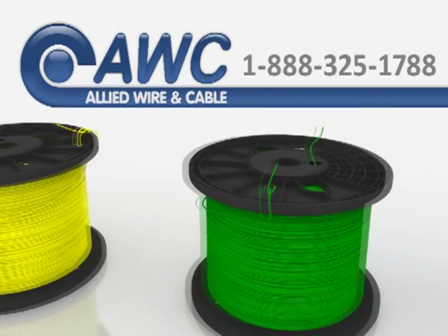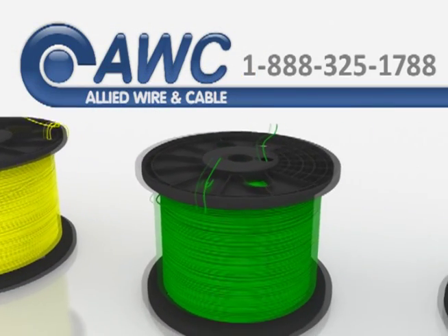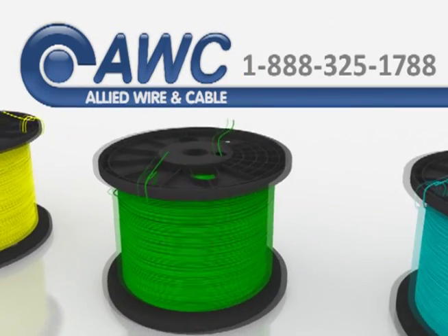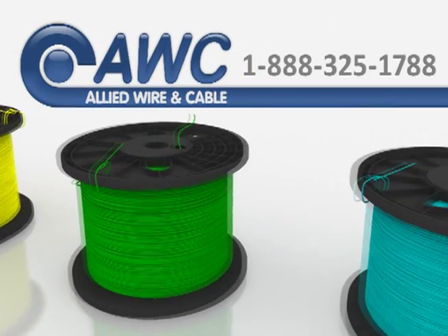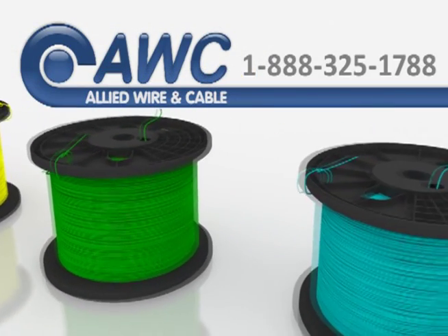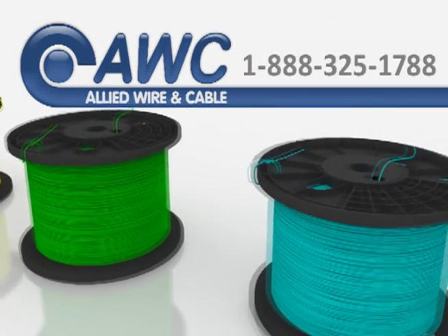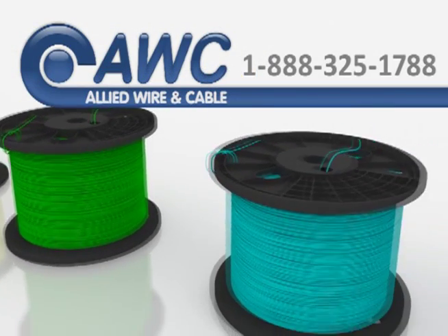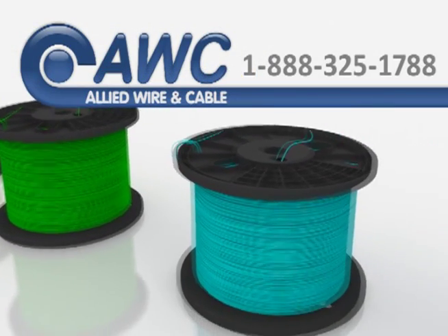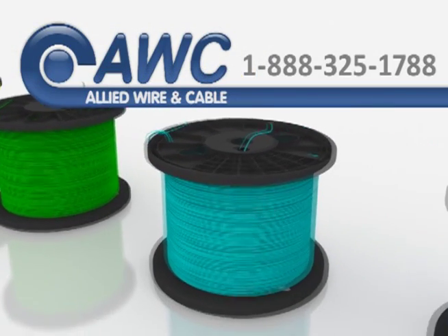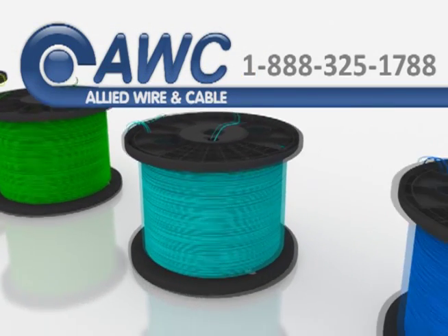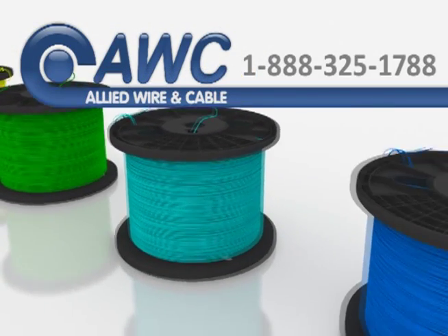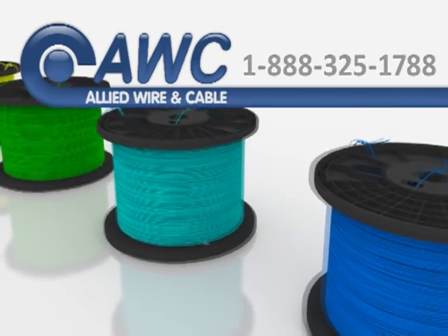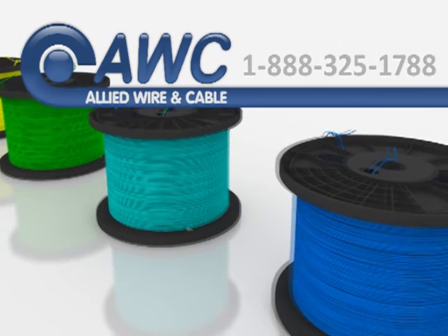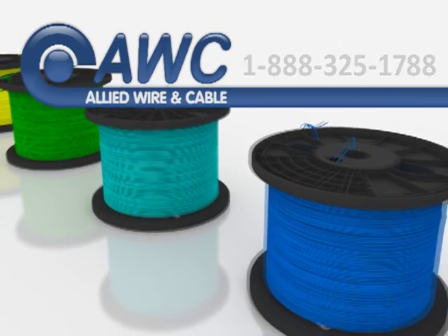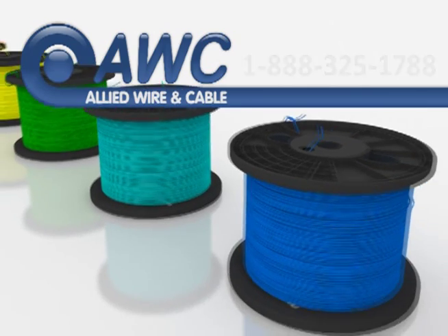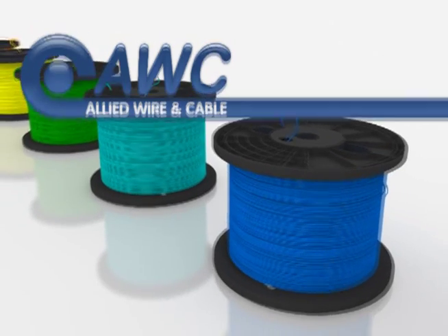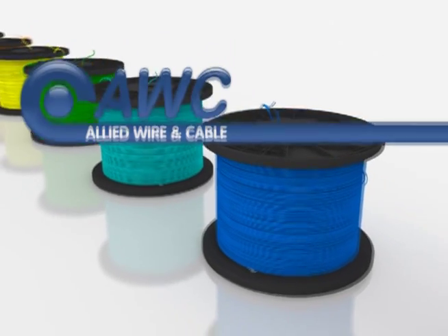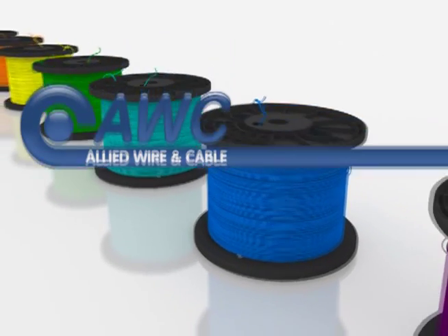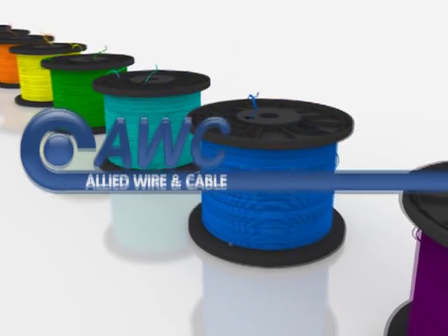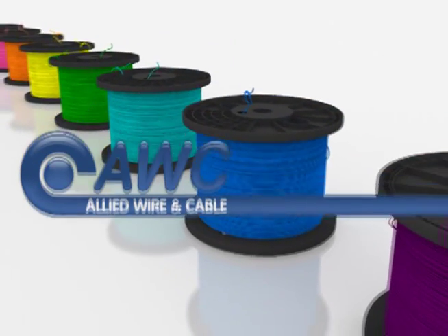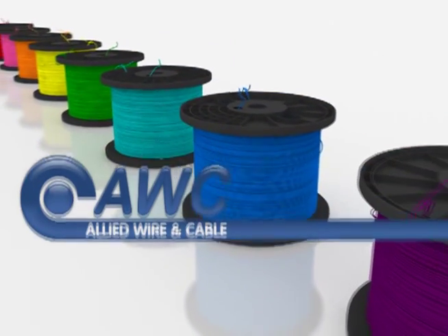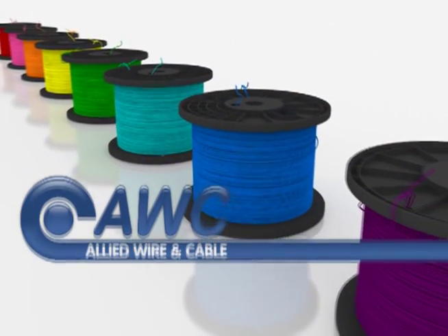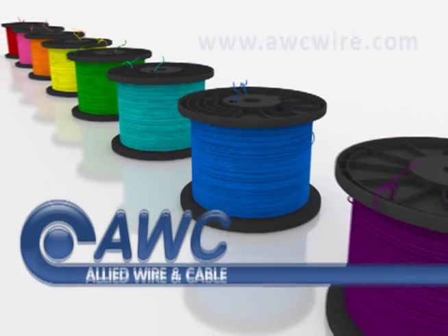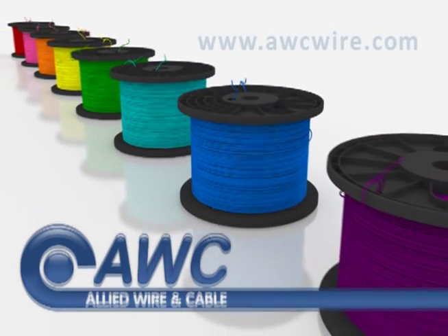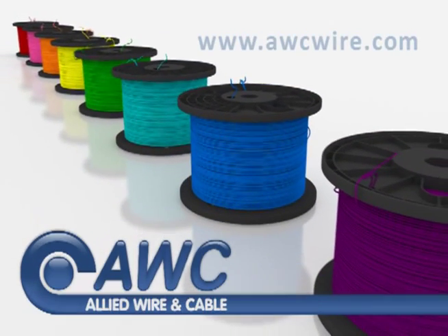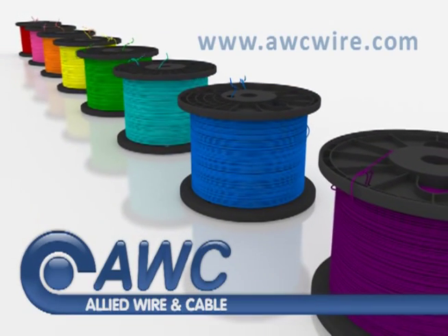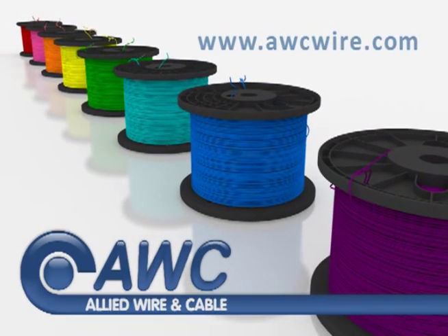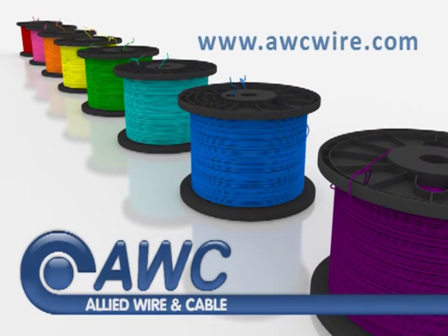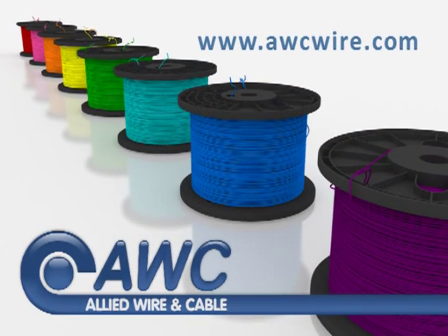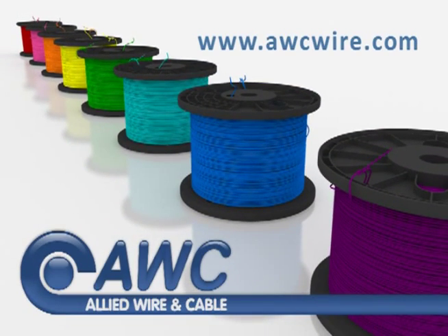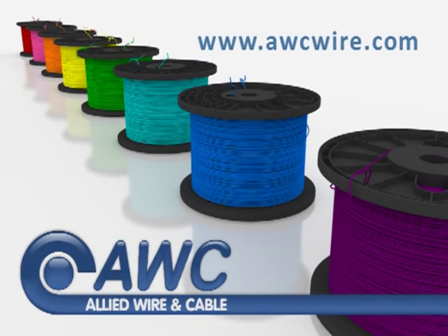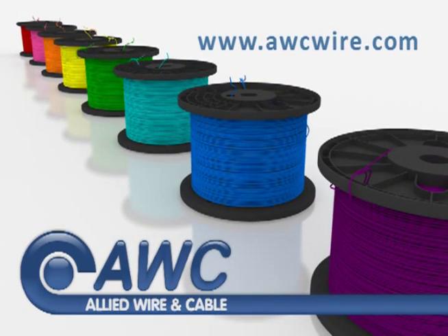For more information on these parts and others, or to submit orders and RFQs online, visit www.awcwire.com.